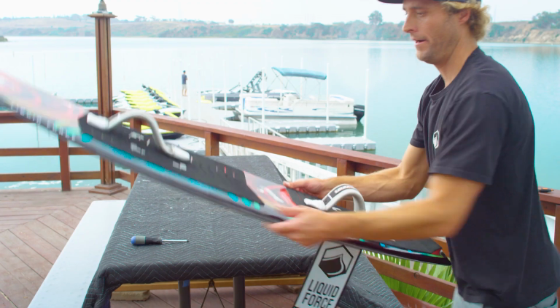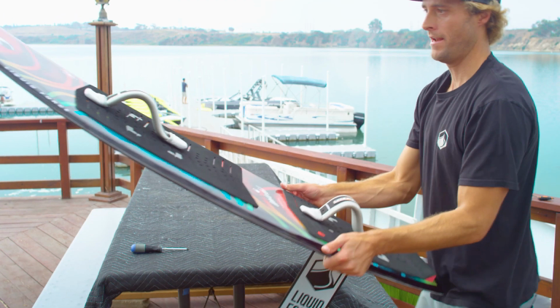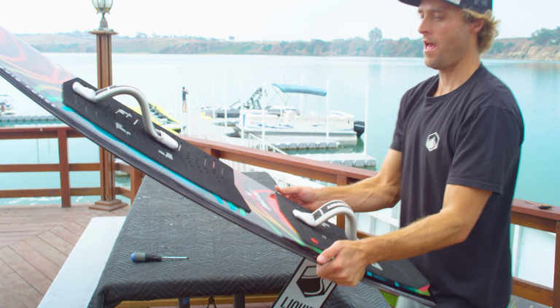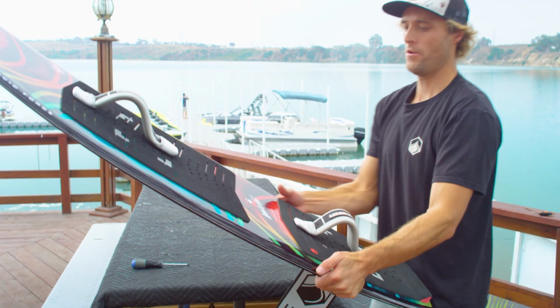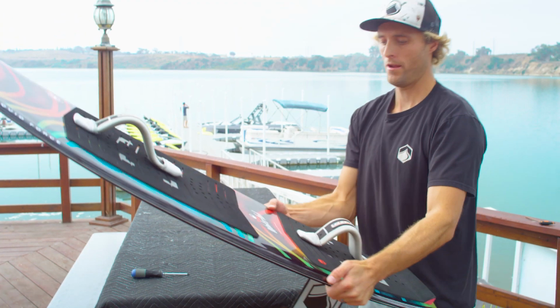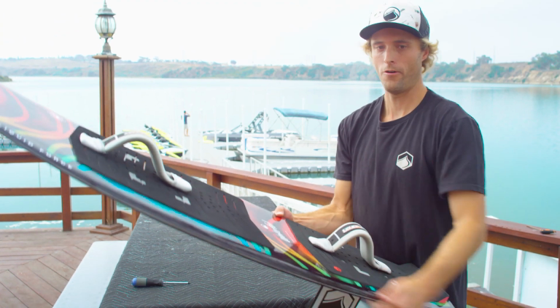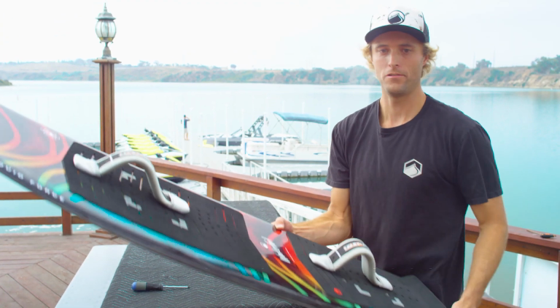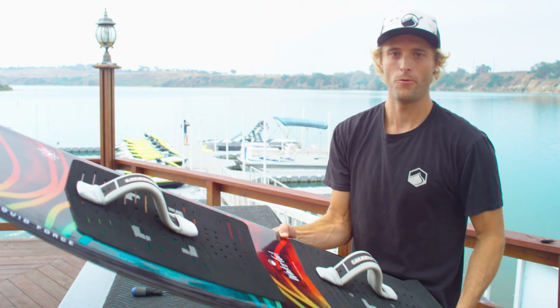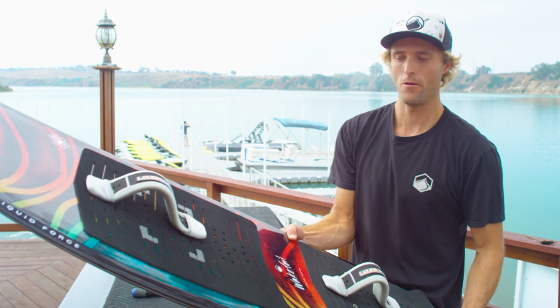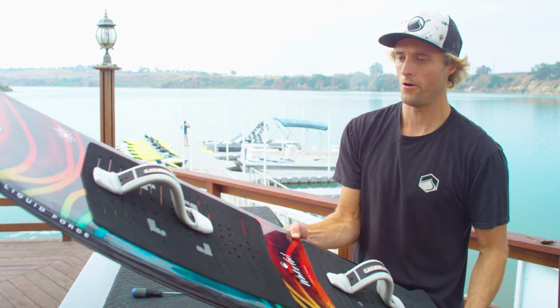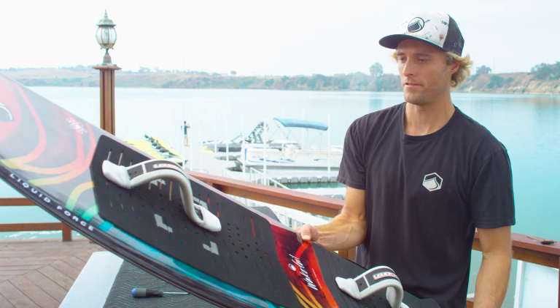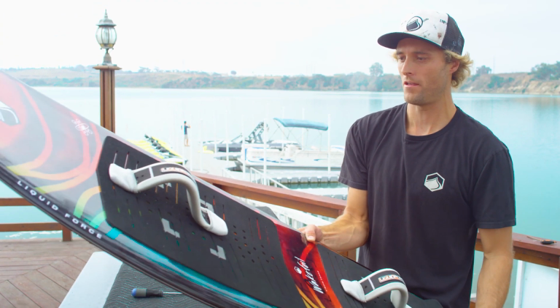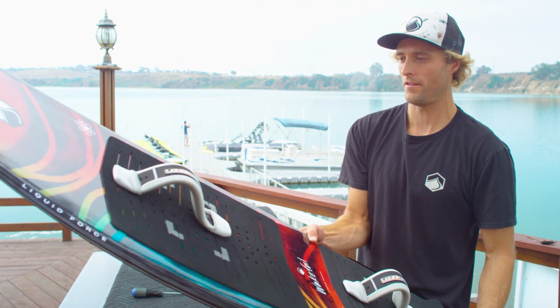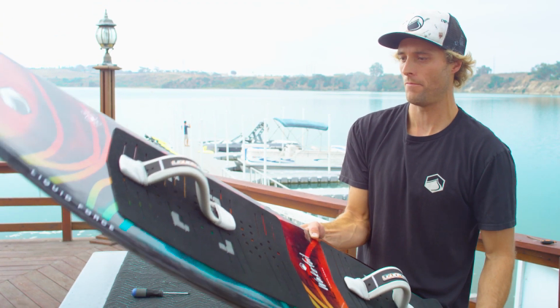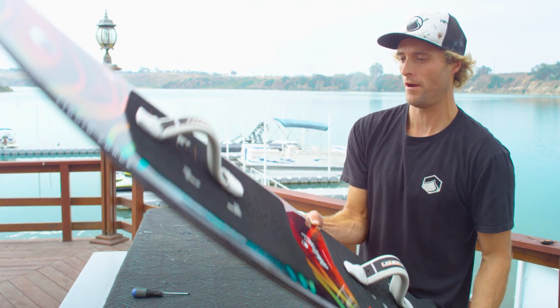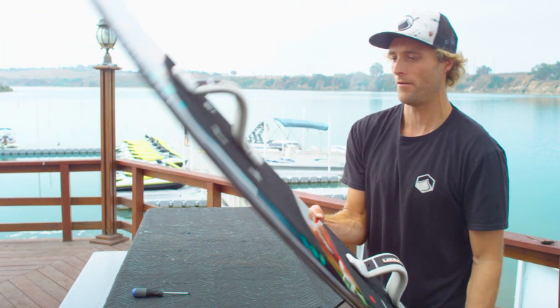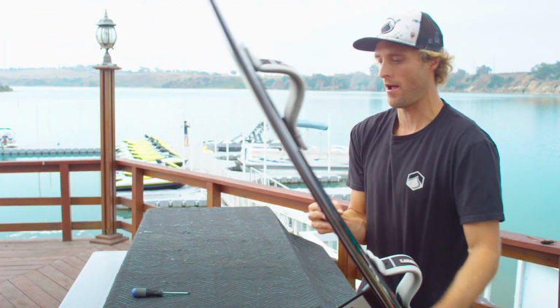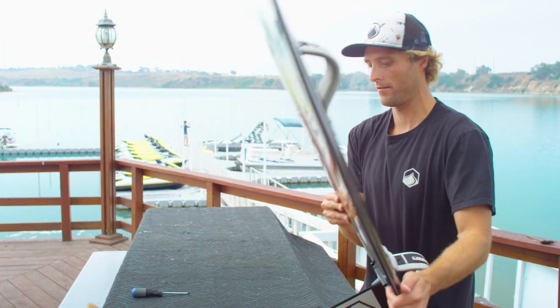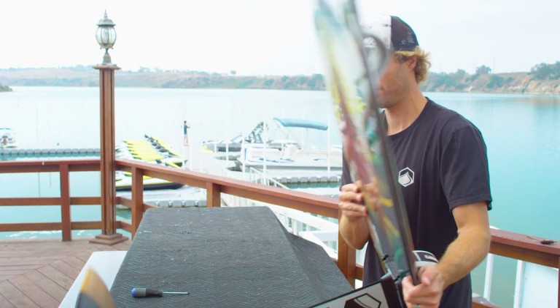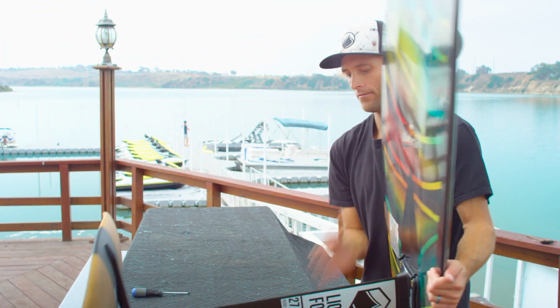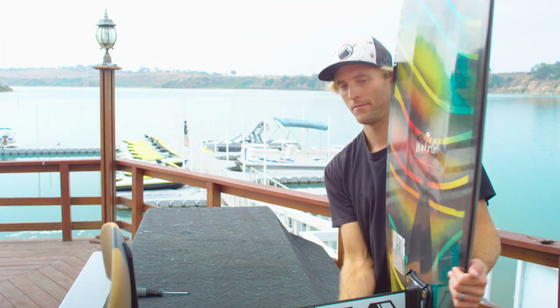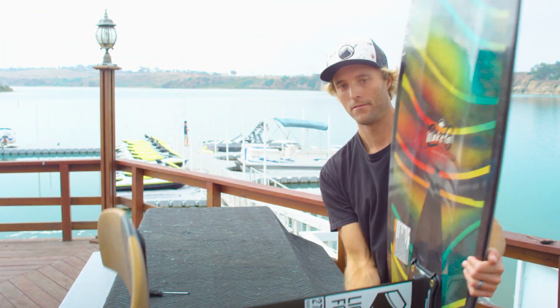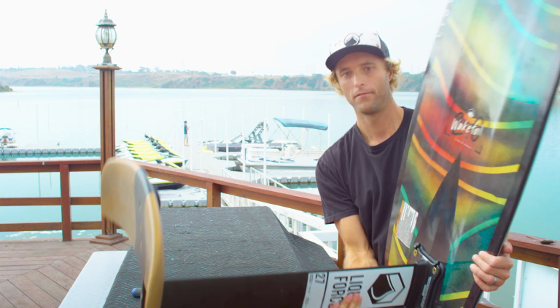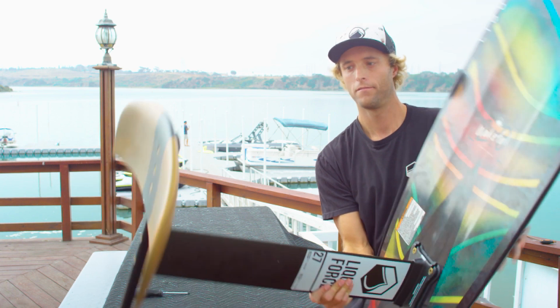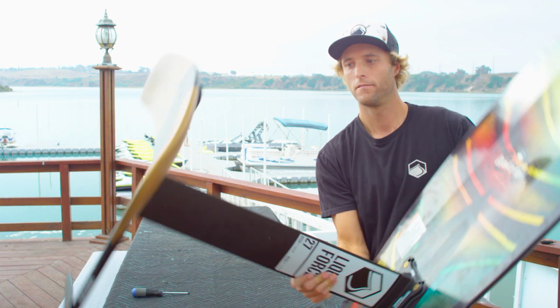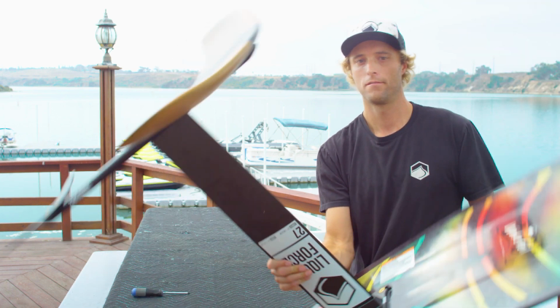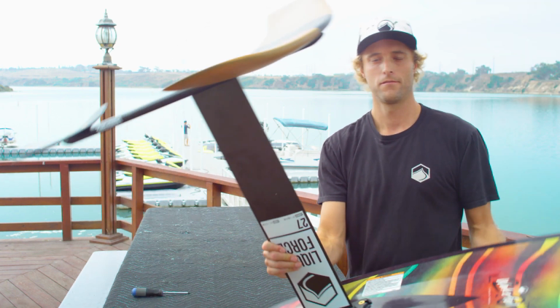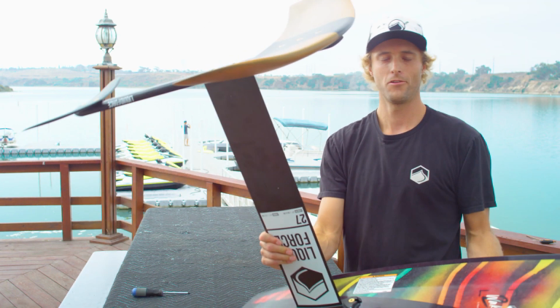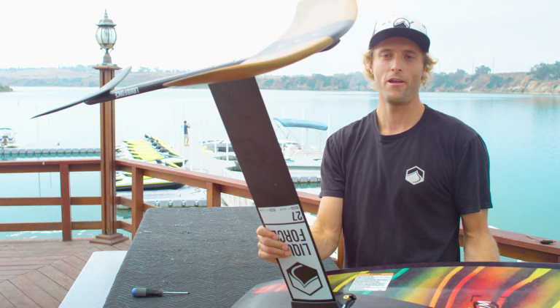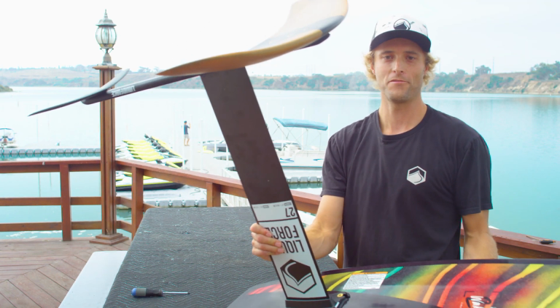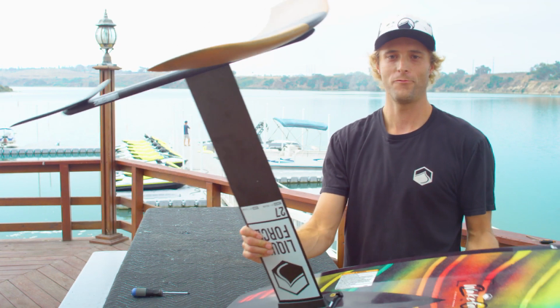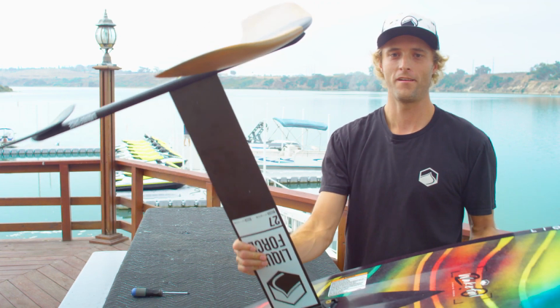Your Wake Foil 2.0 board is all set up and ready to rock. Go out and have some fun.